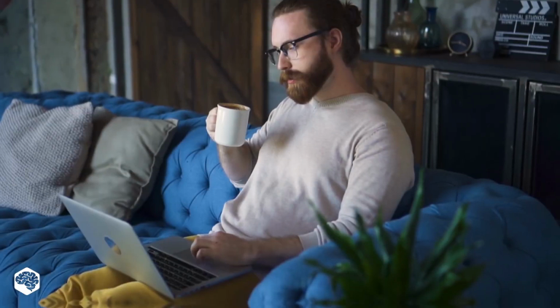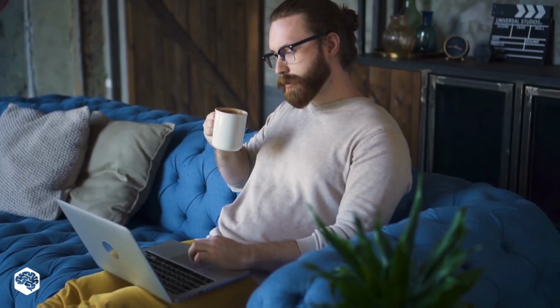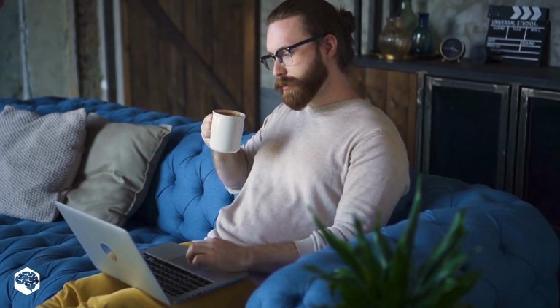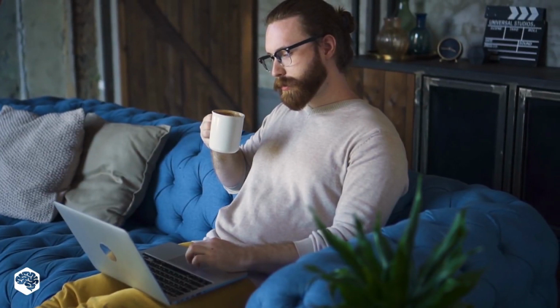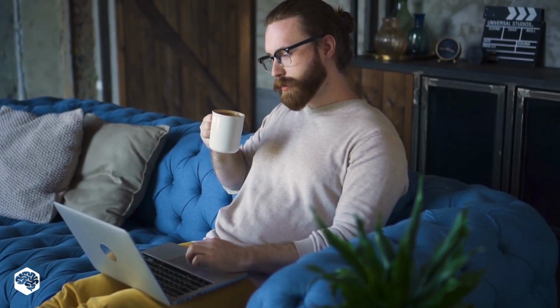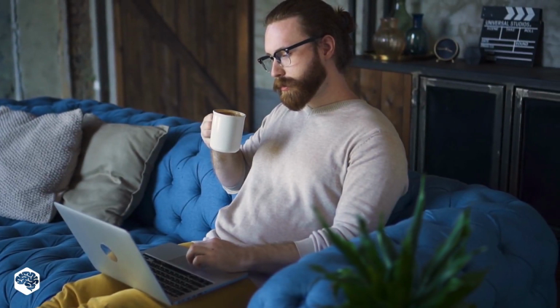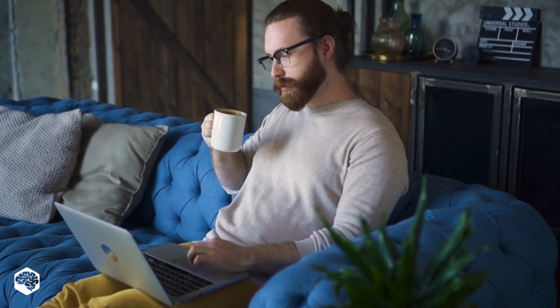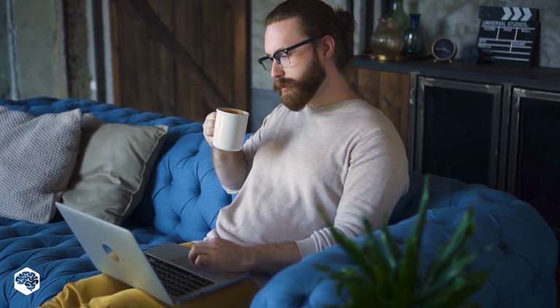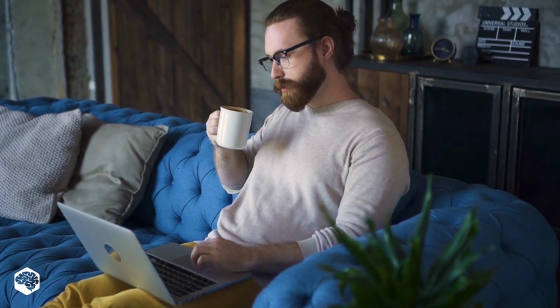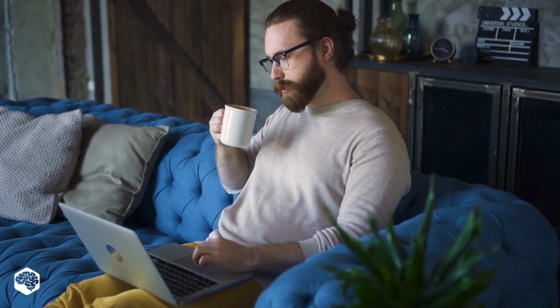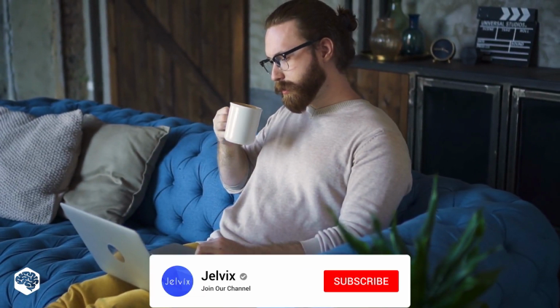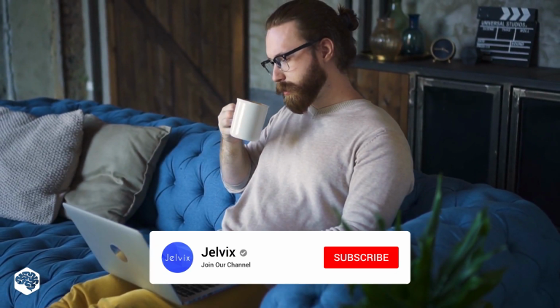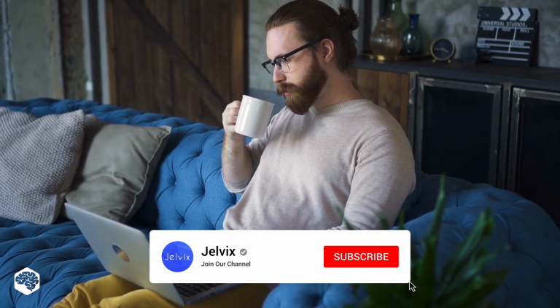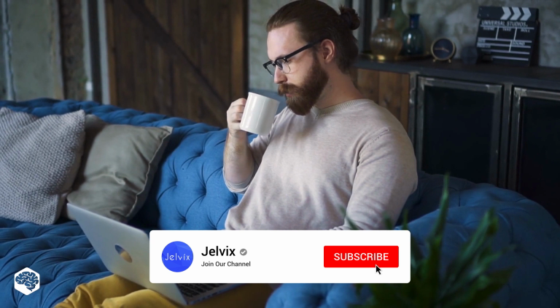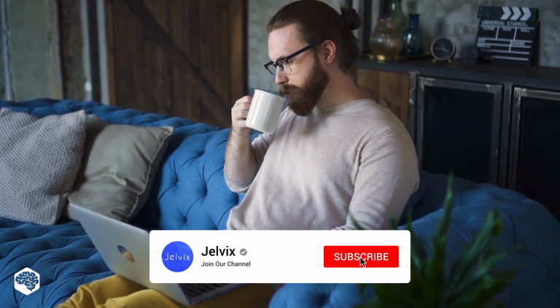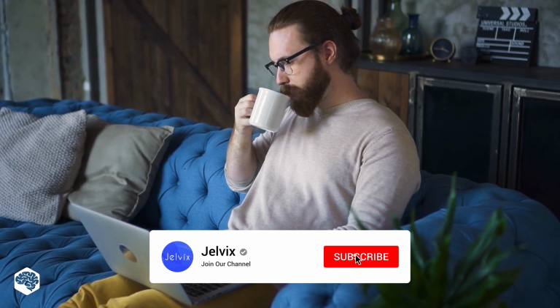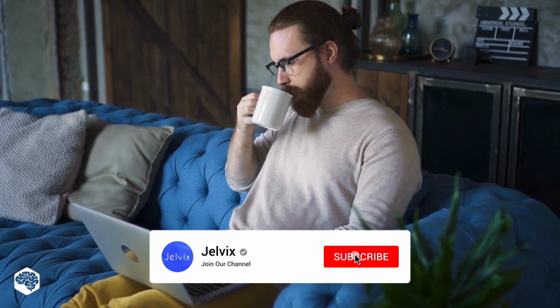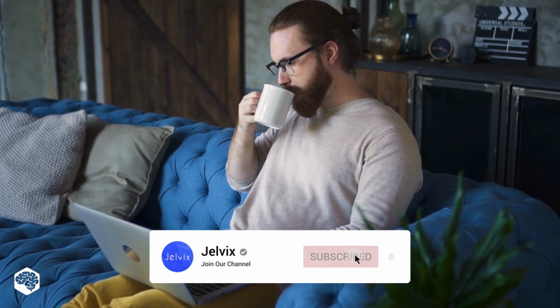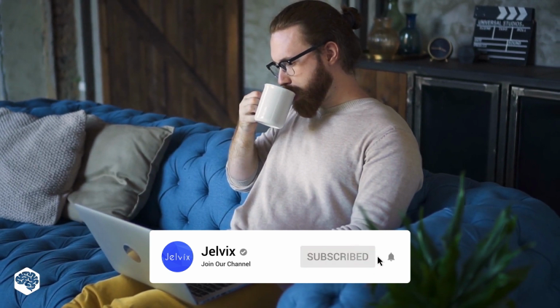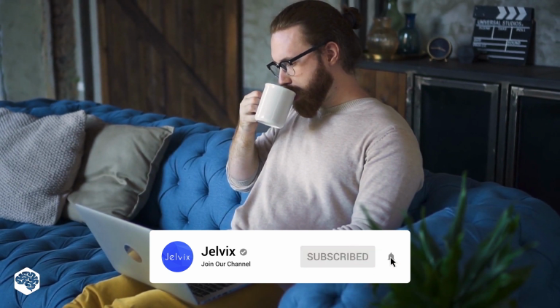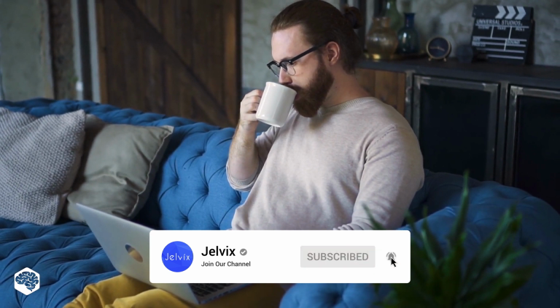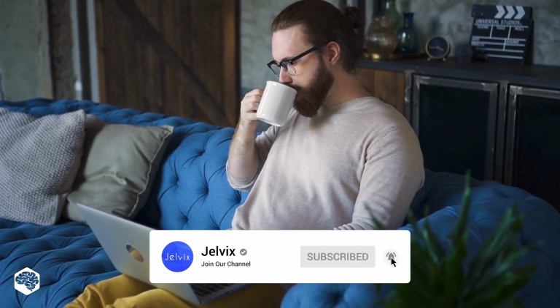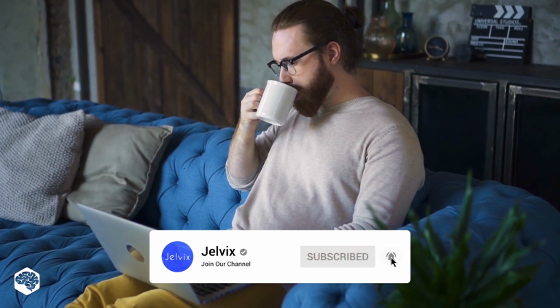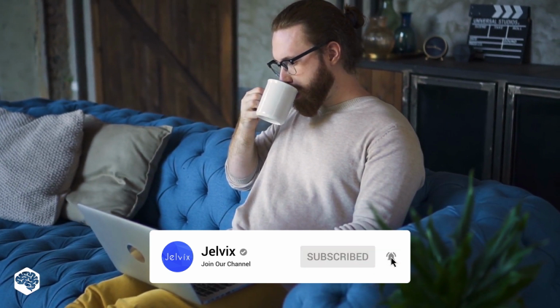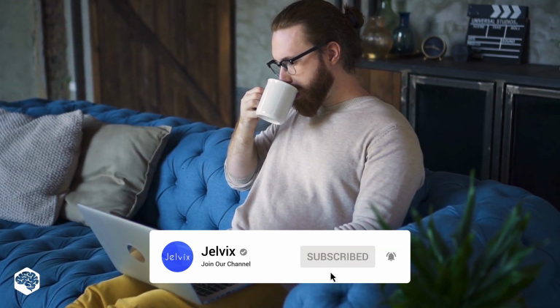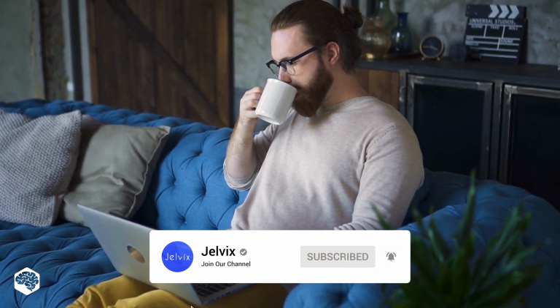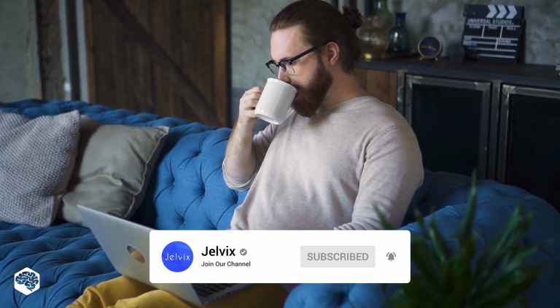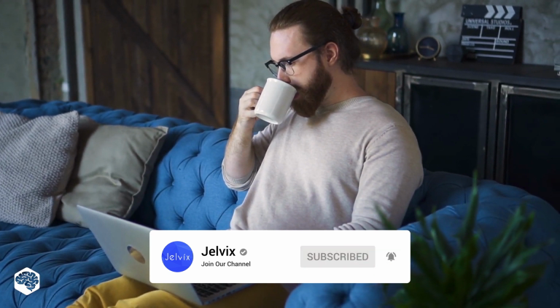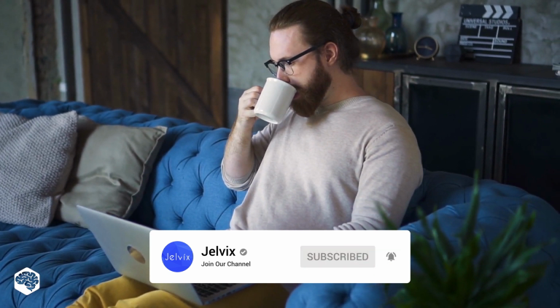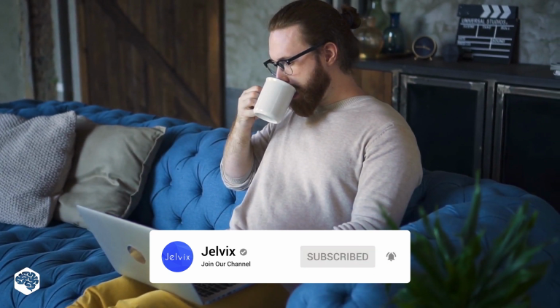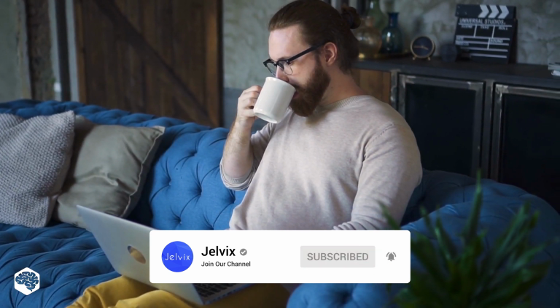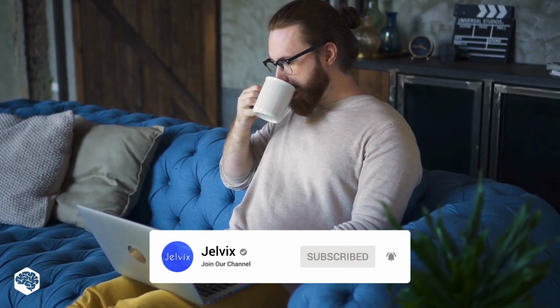On our channel, we share thoughts on recent developments in the tech industry. Be sure to subscribe so you won't miss new videos.